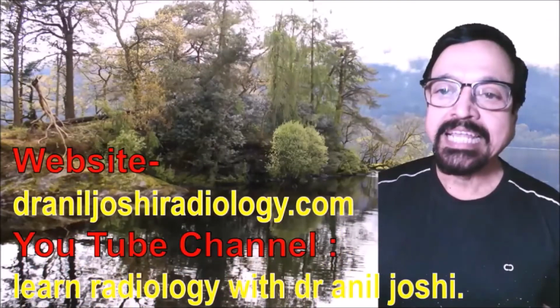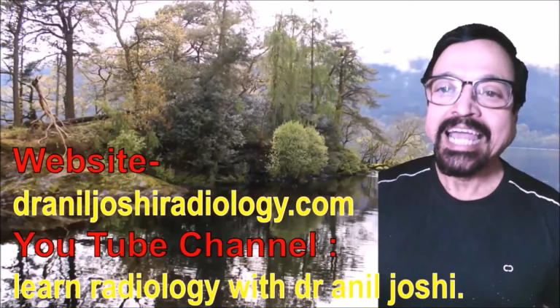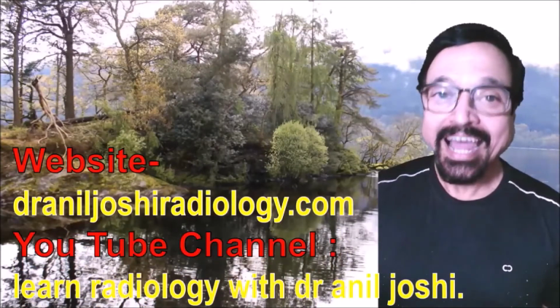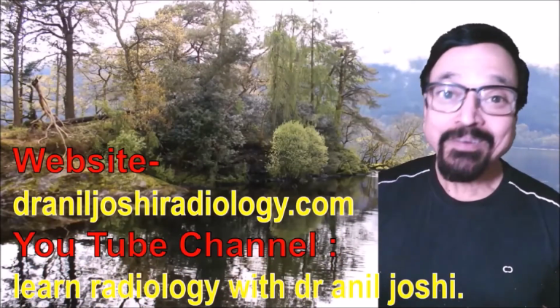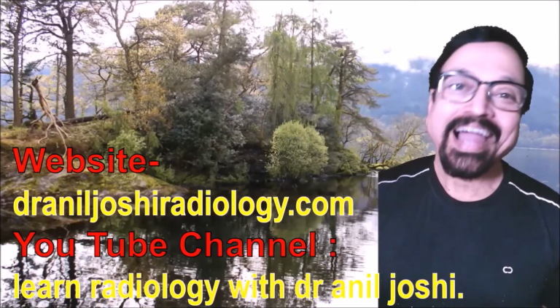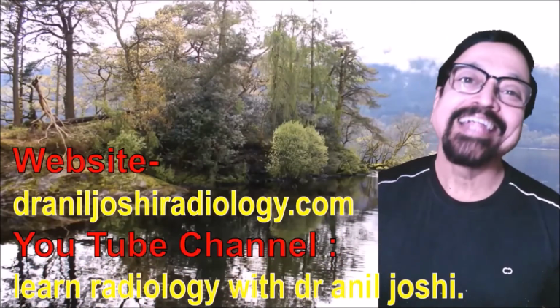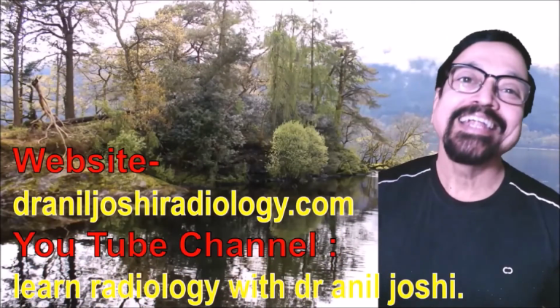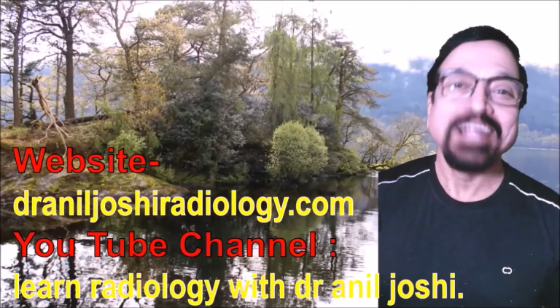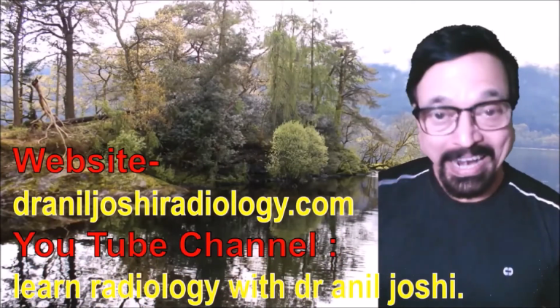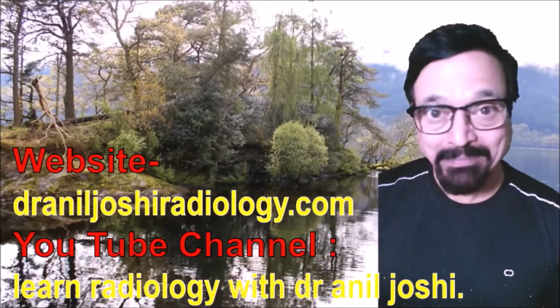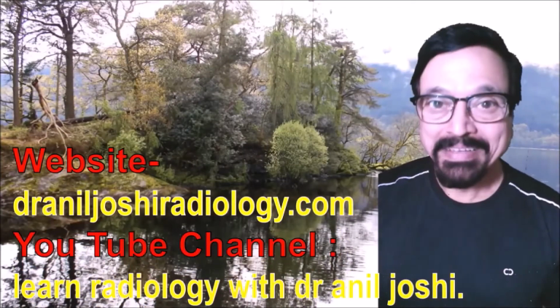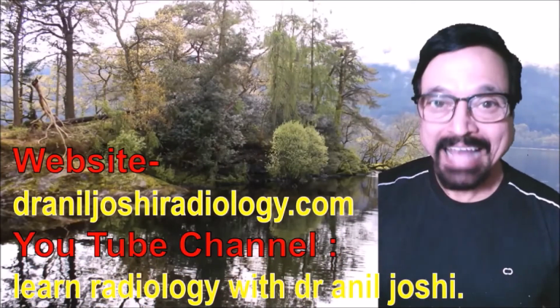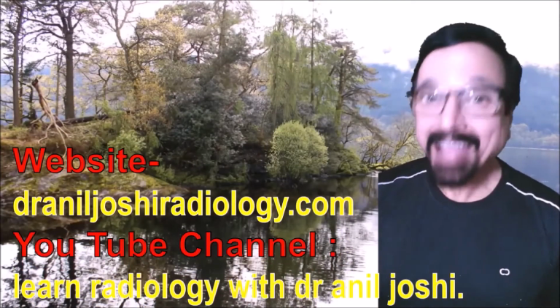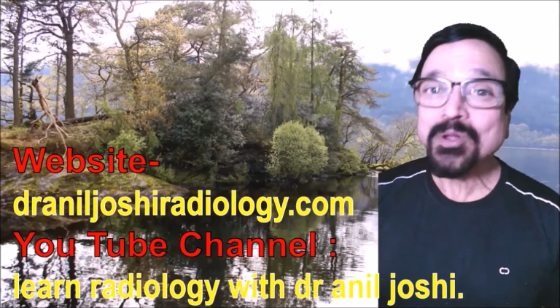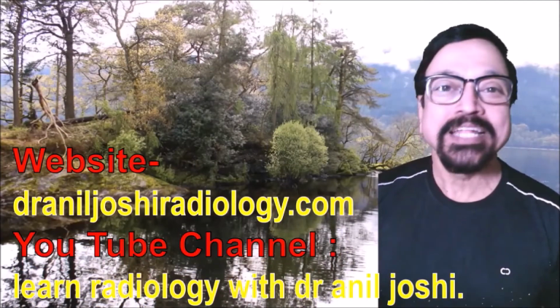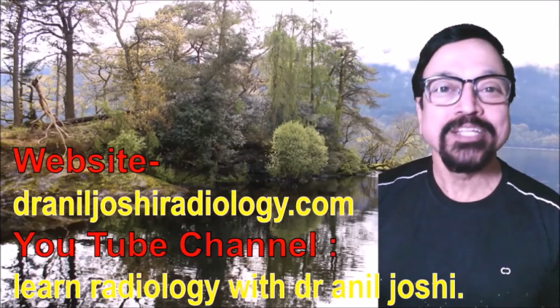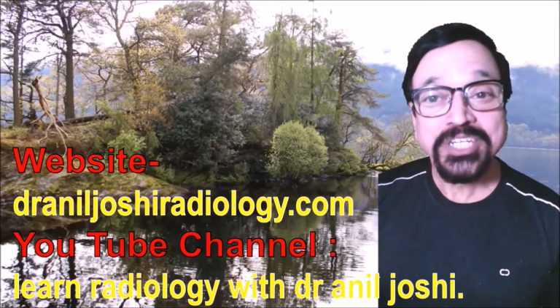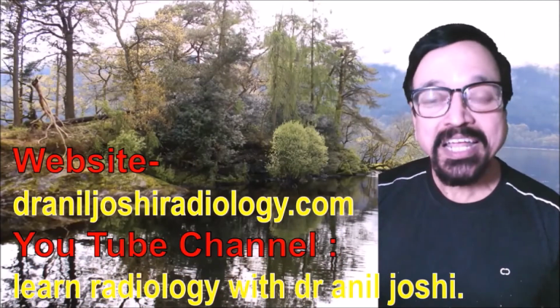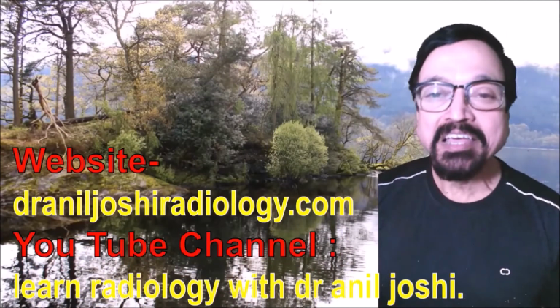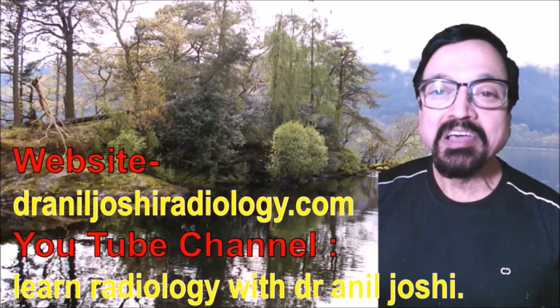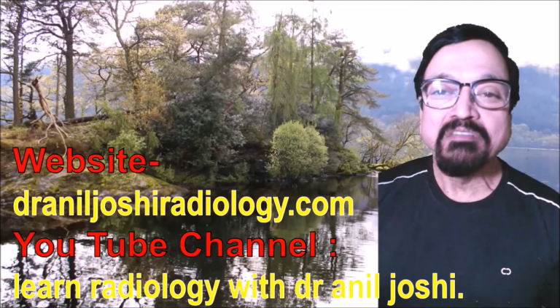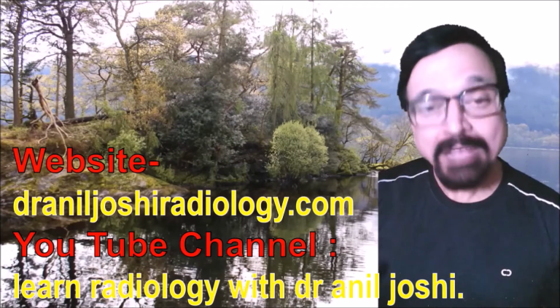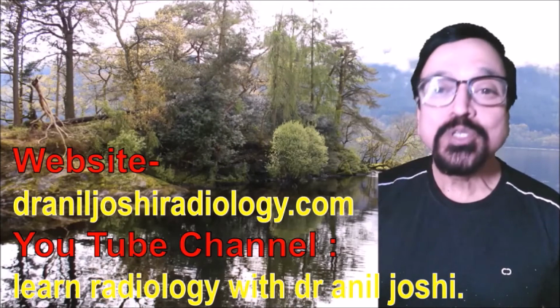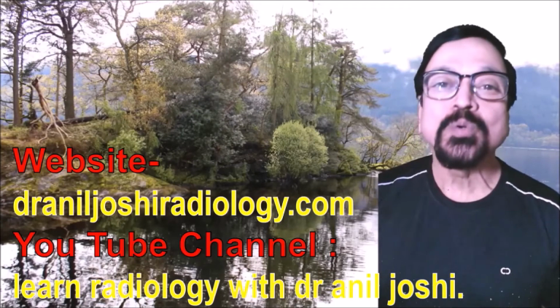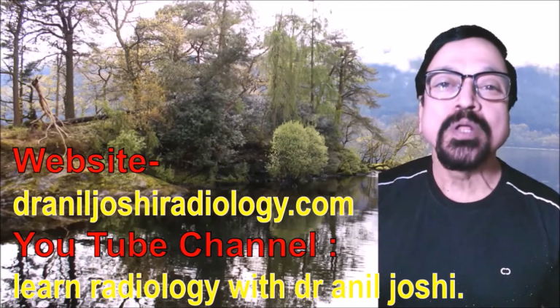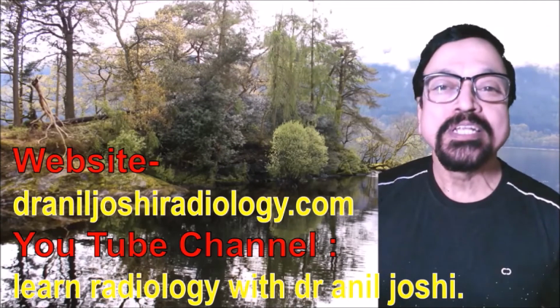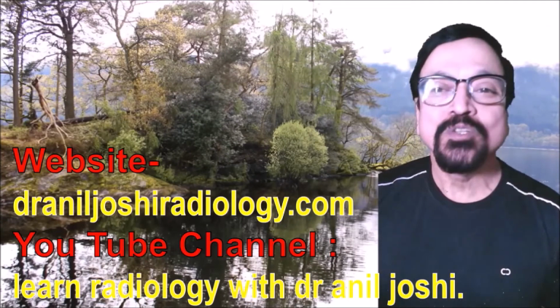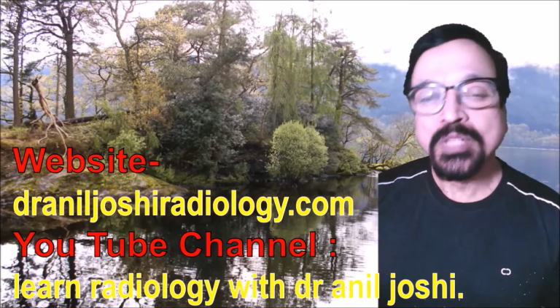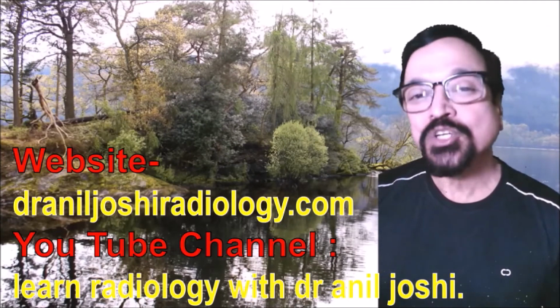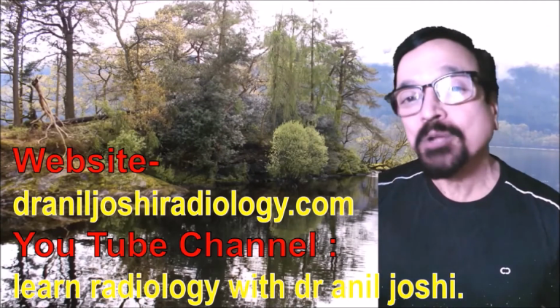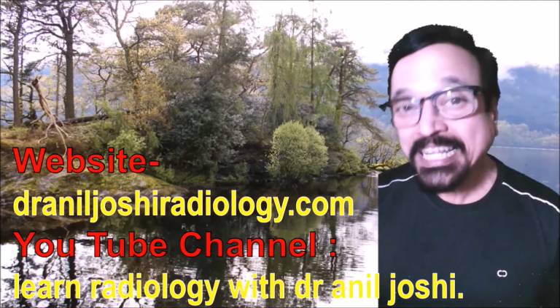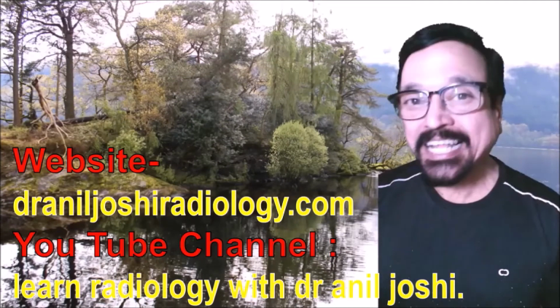Hello and welcome. I am Dr. Neil Joshi and I welcome you to this short presentation.